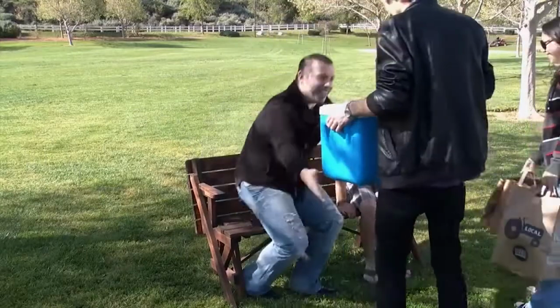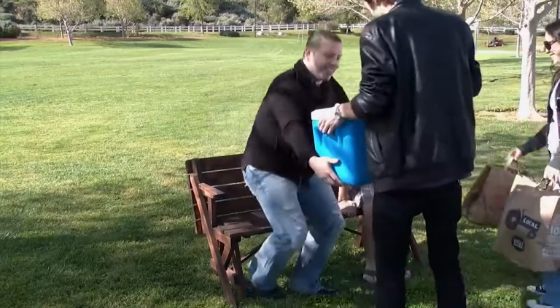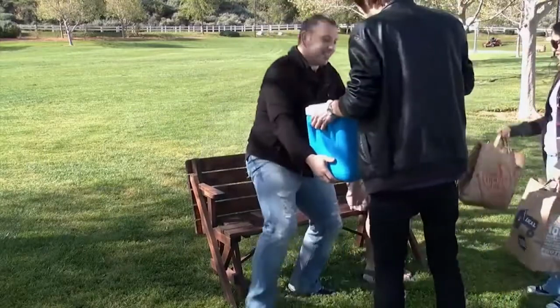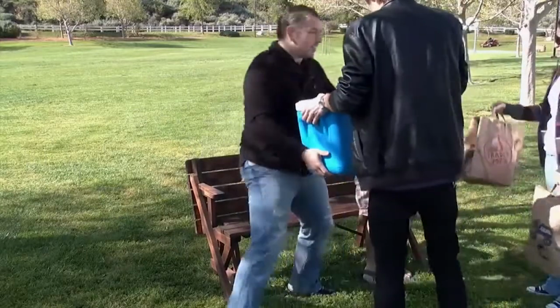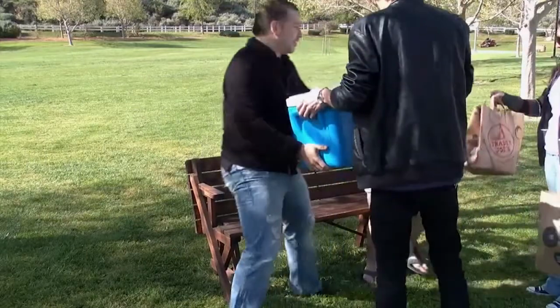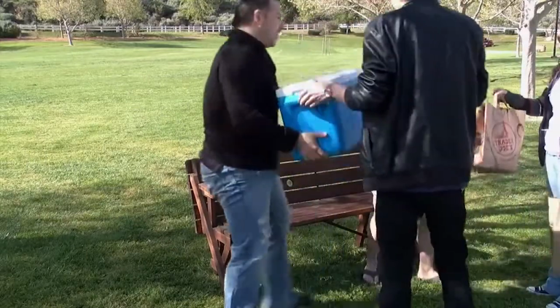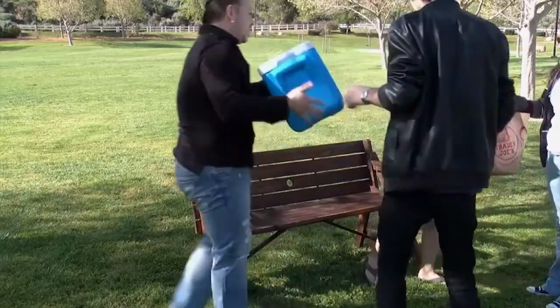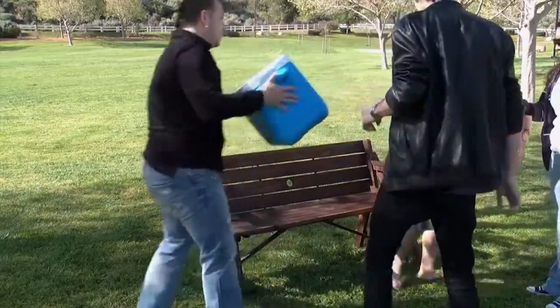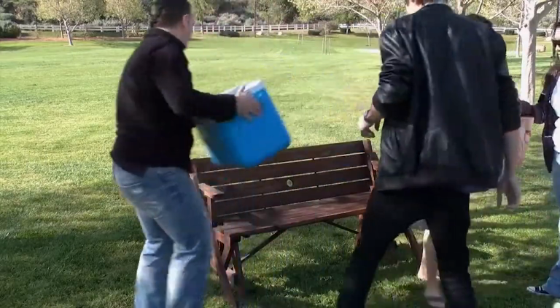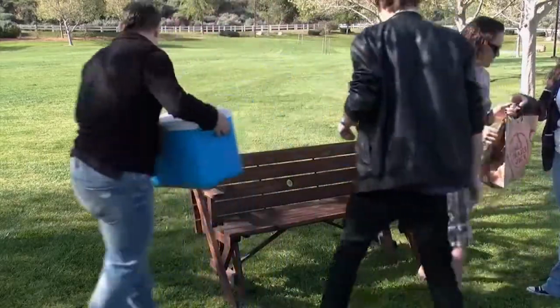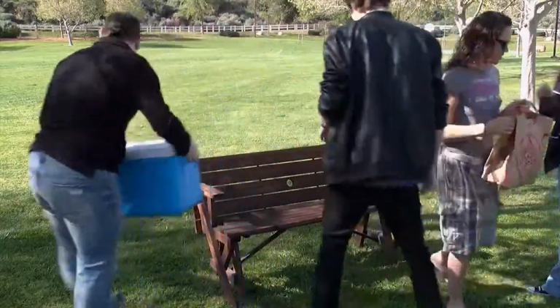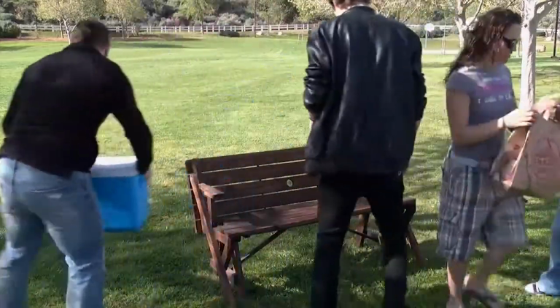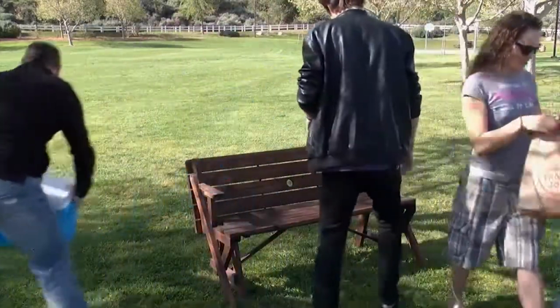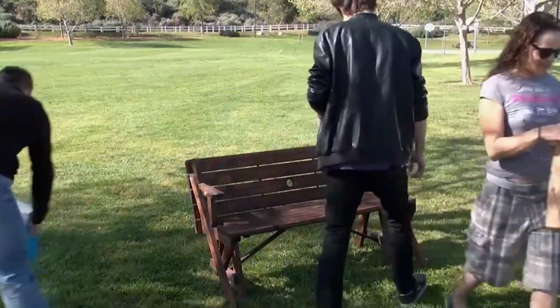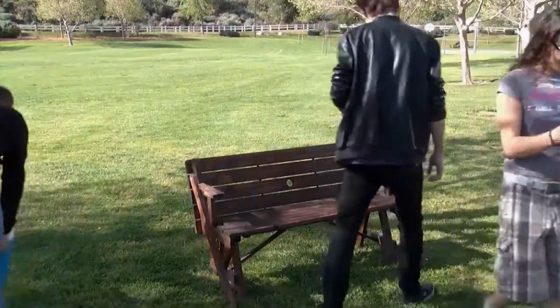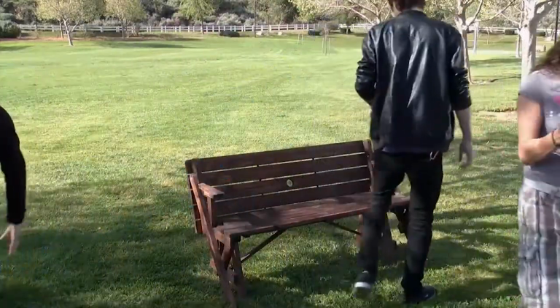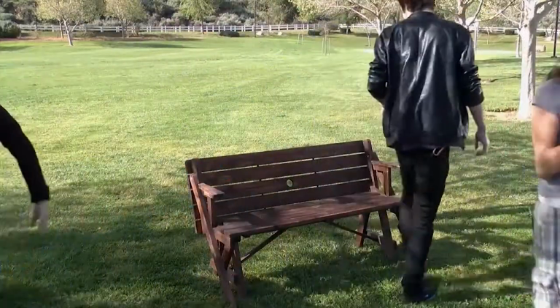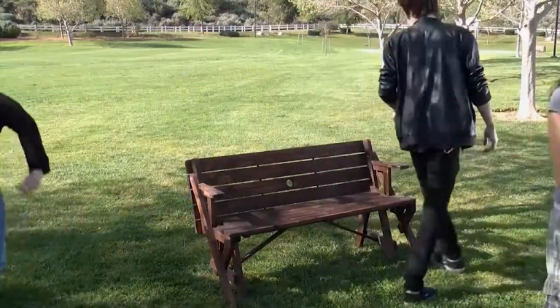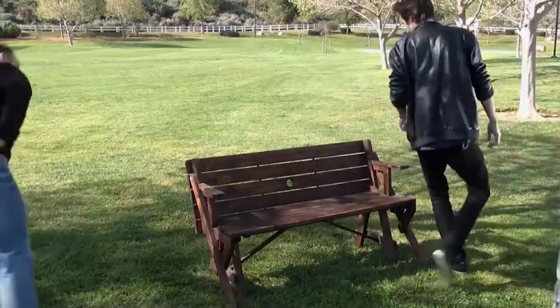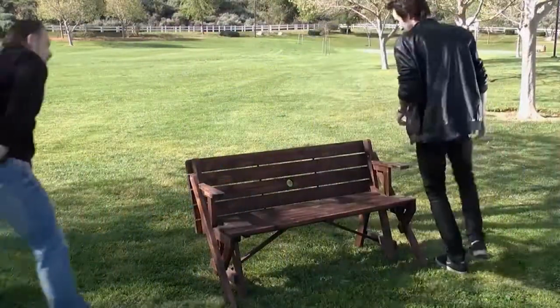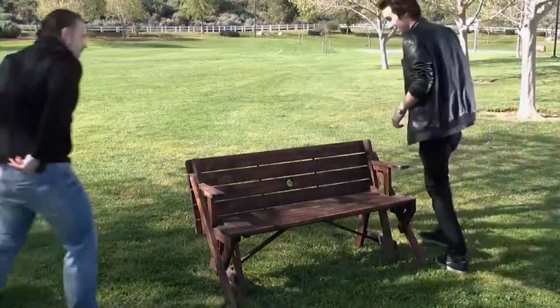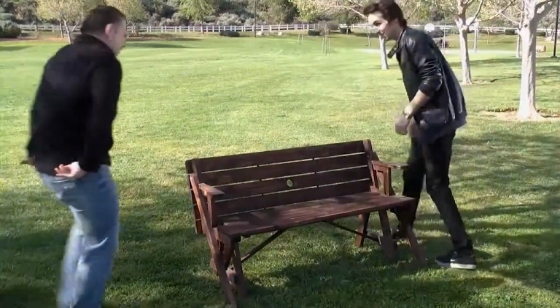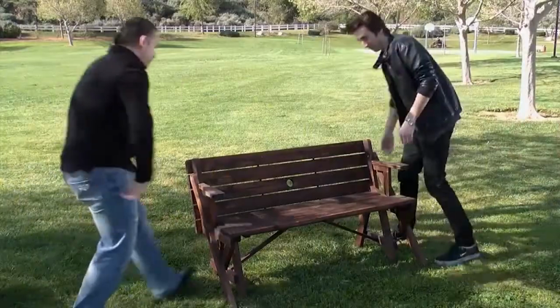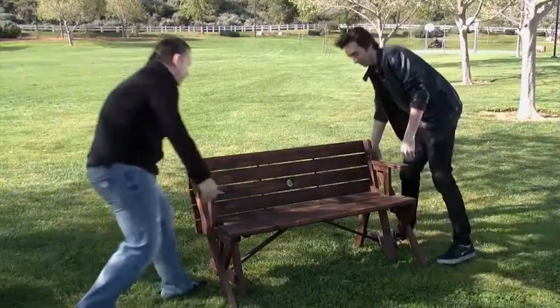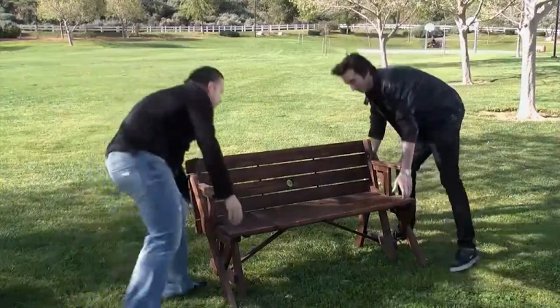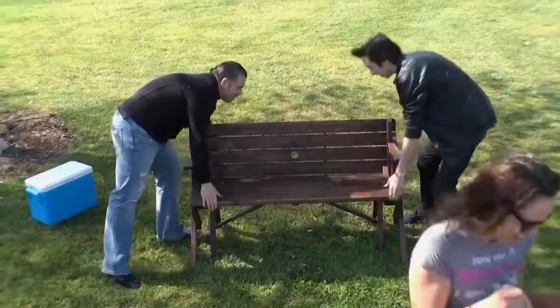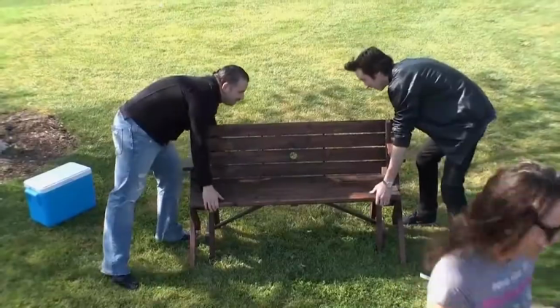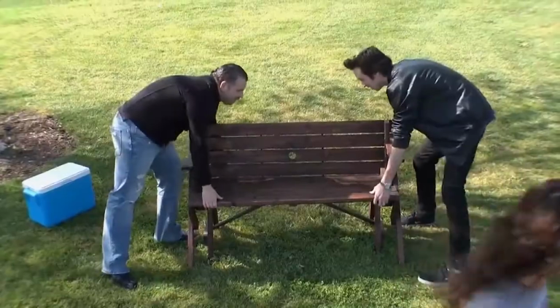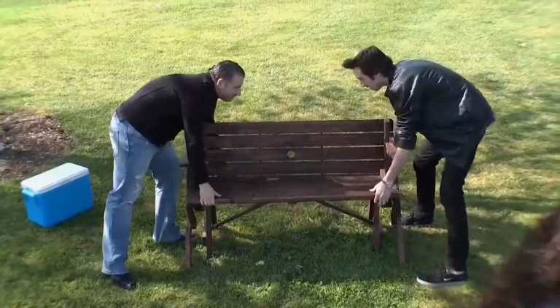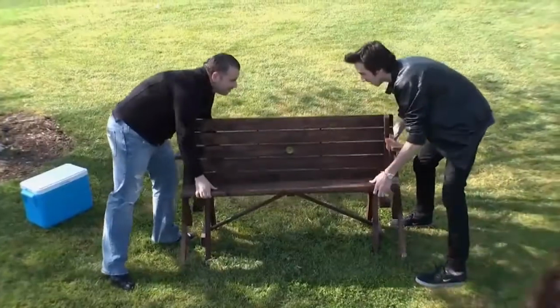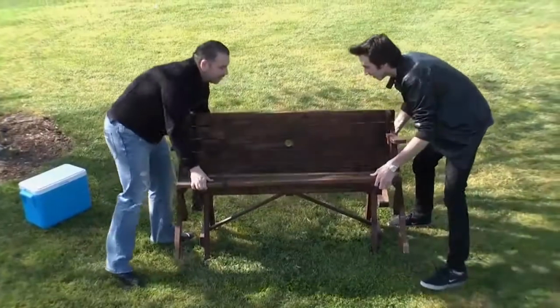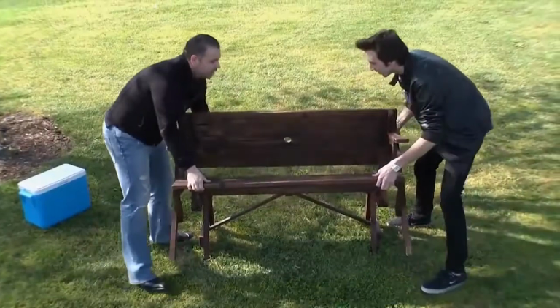It also easily converts into a picnic table, great for a summer barbecue with plenty of room for guests.